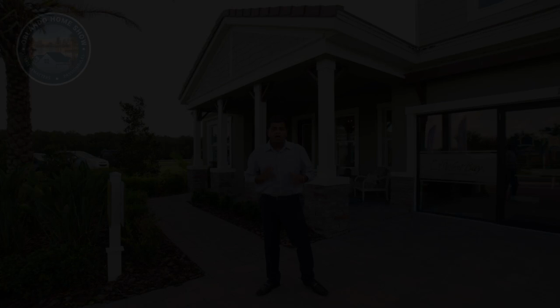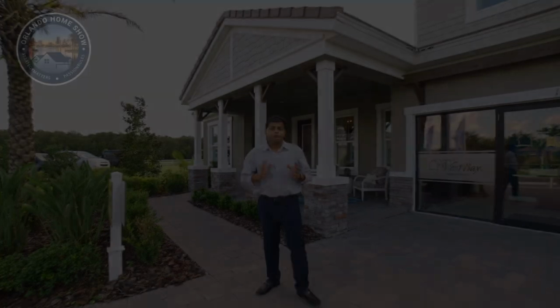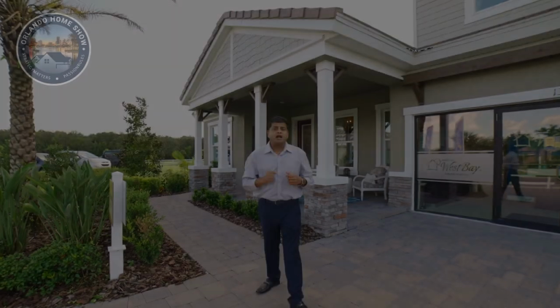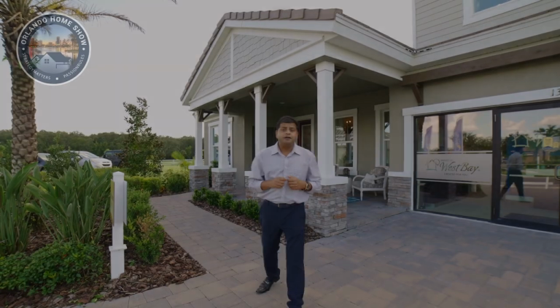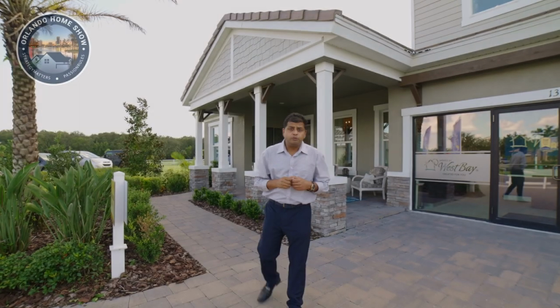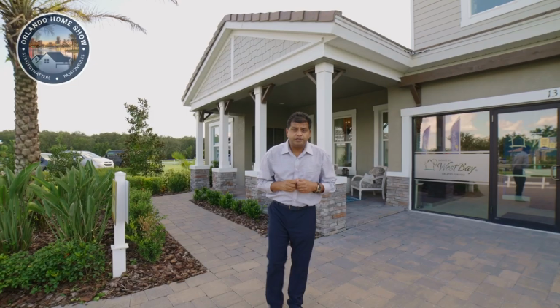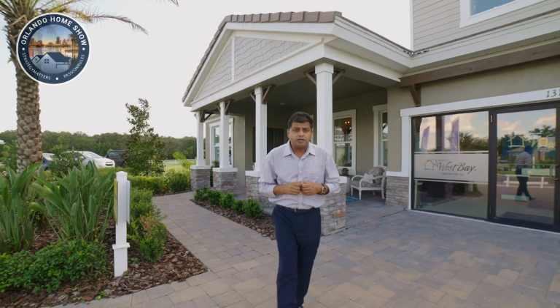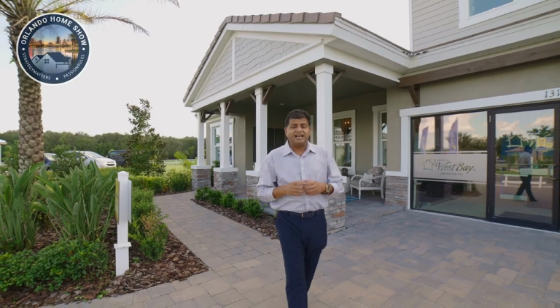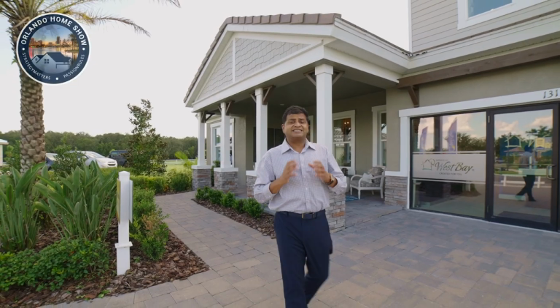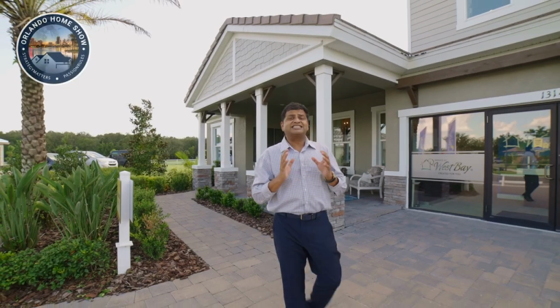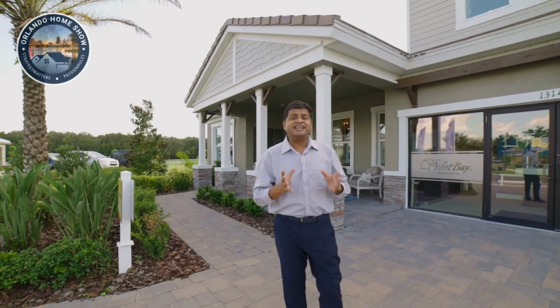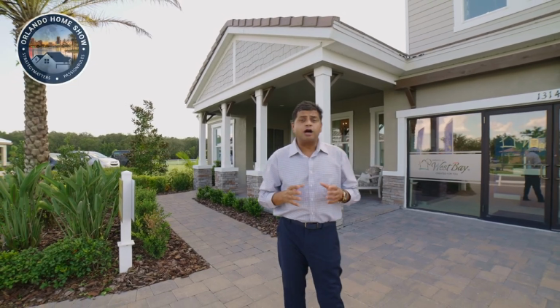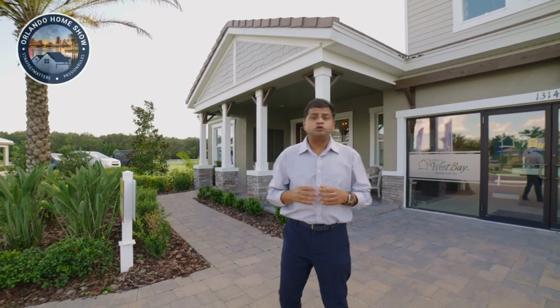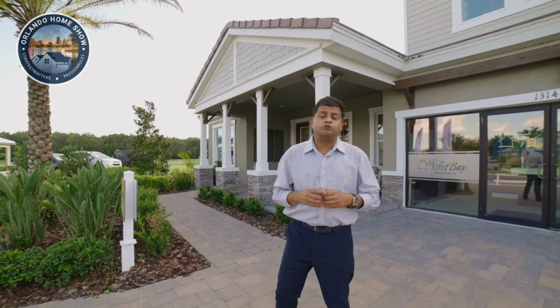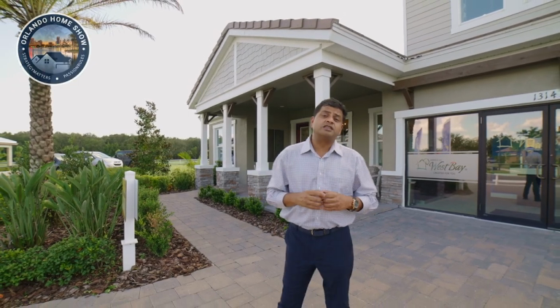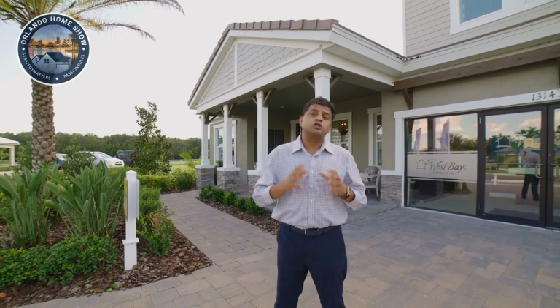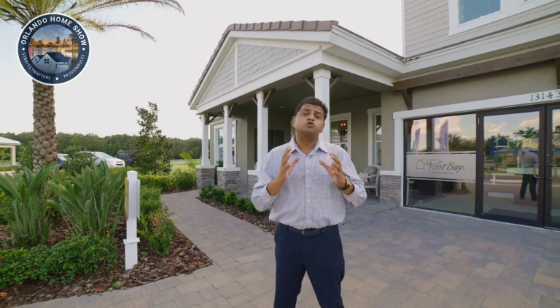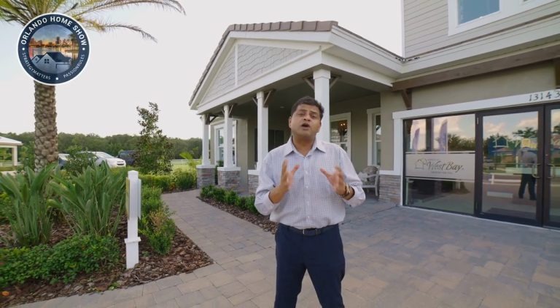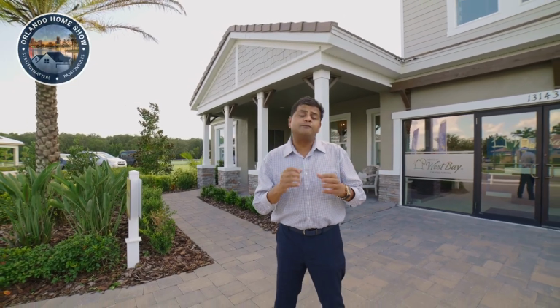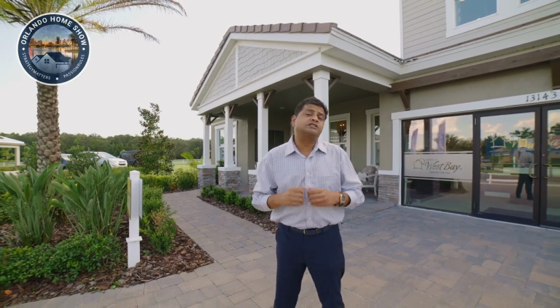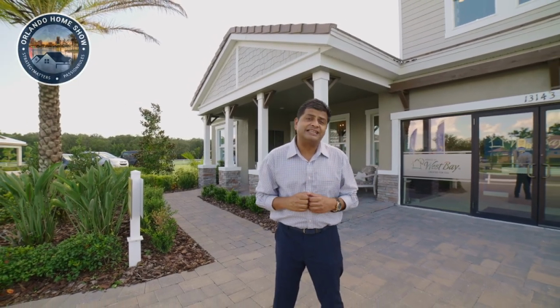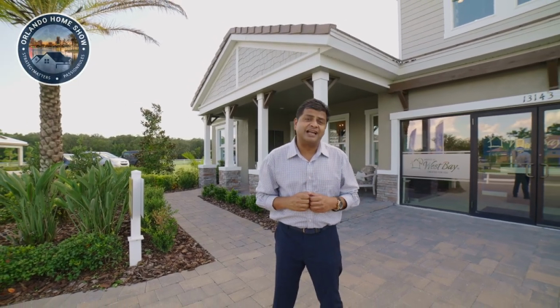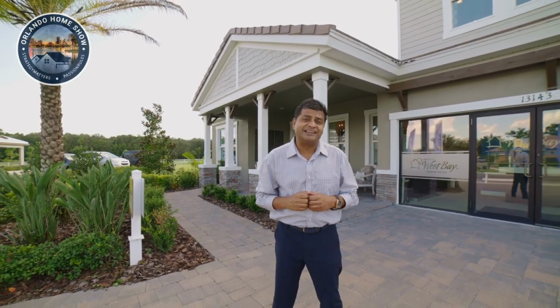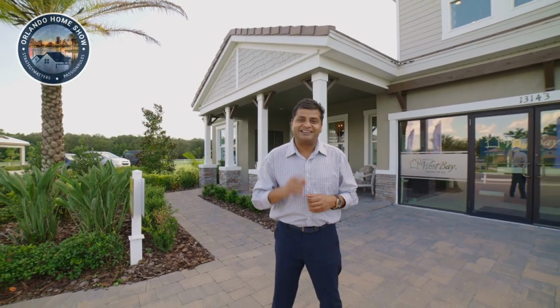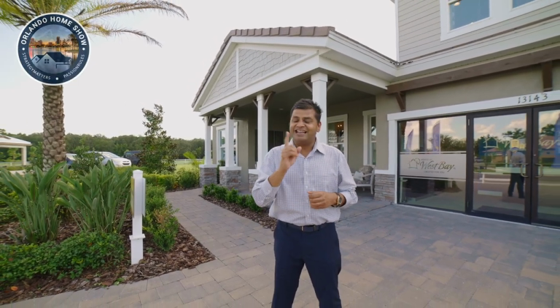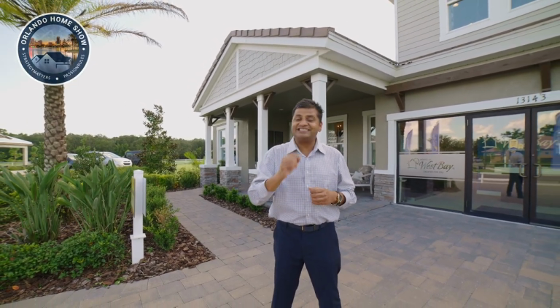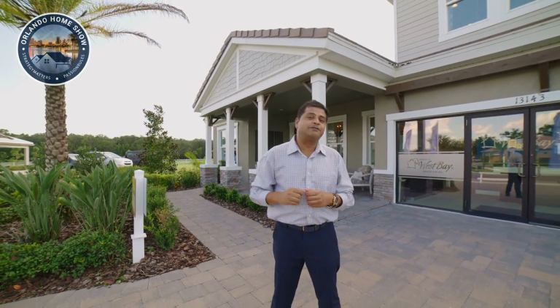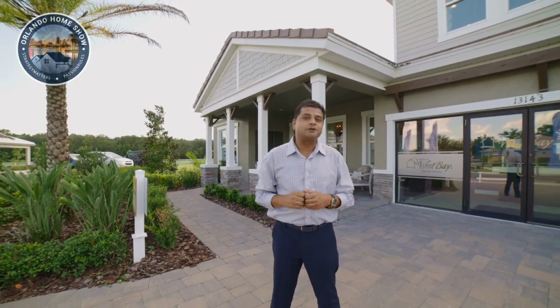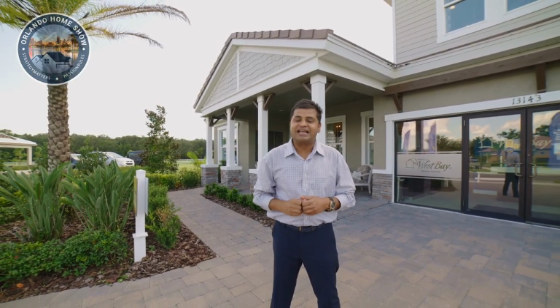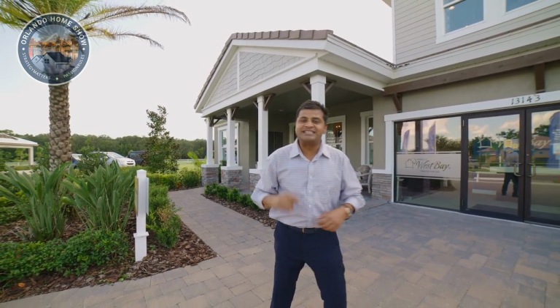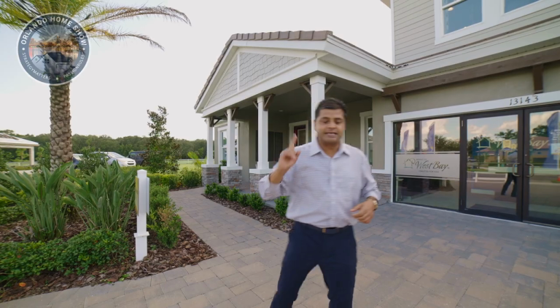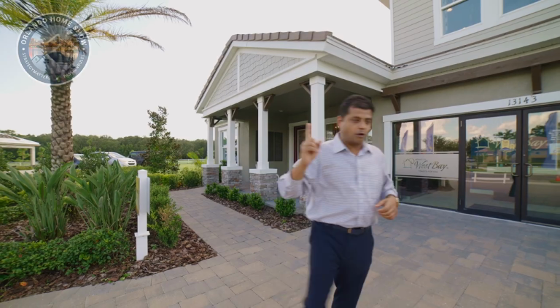A brand new builder, a stunning house with 12-foot ceiling height — let's have a look, let's go.